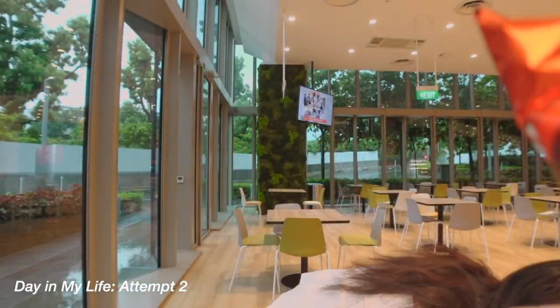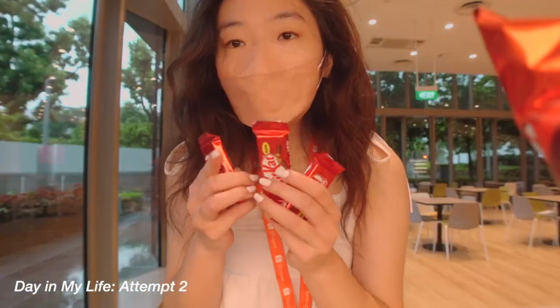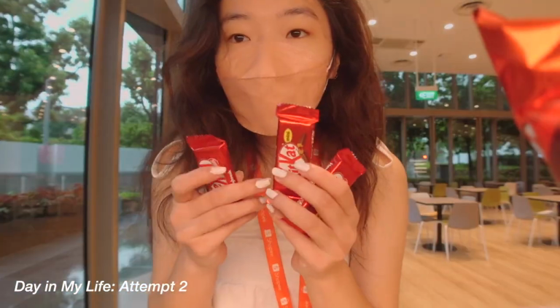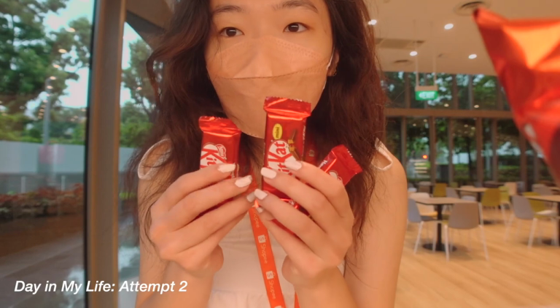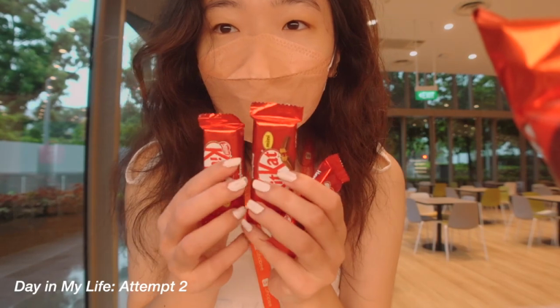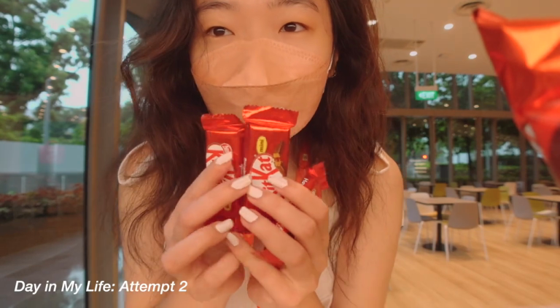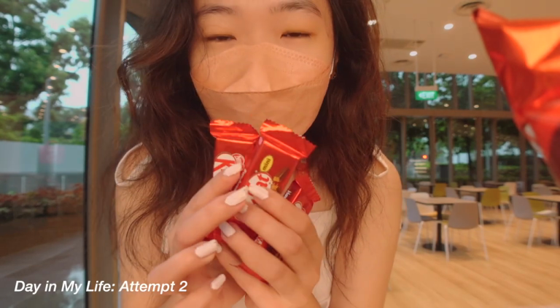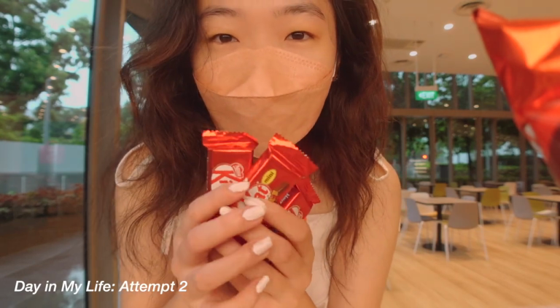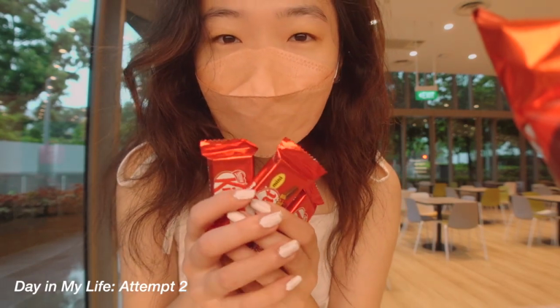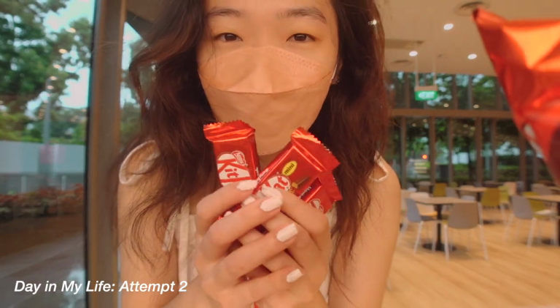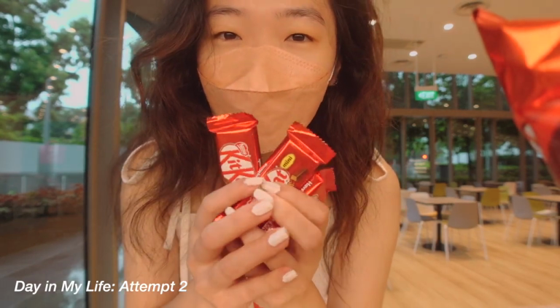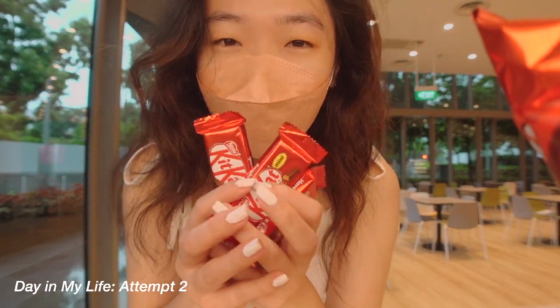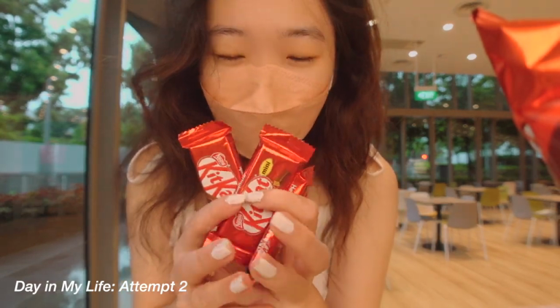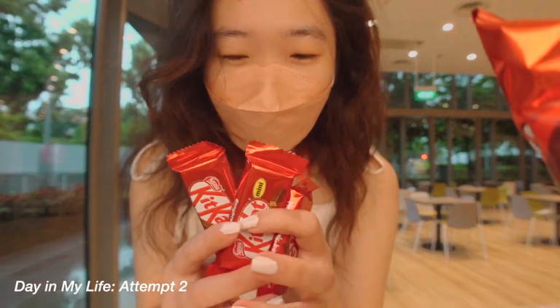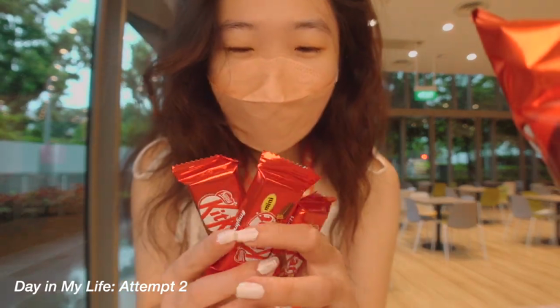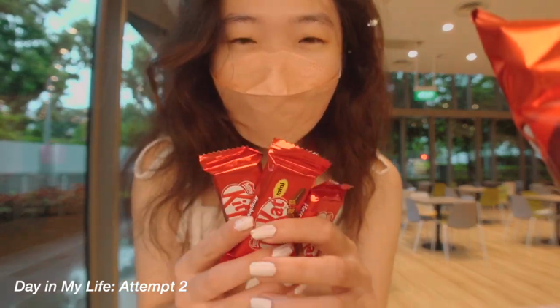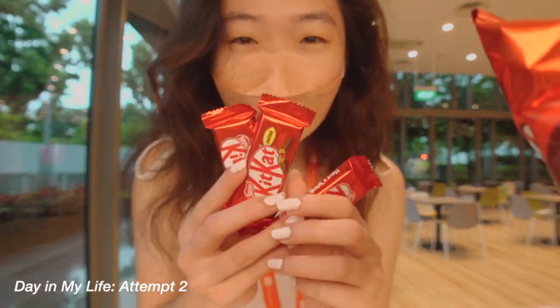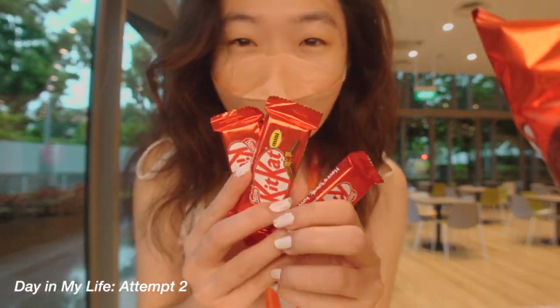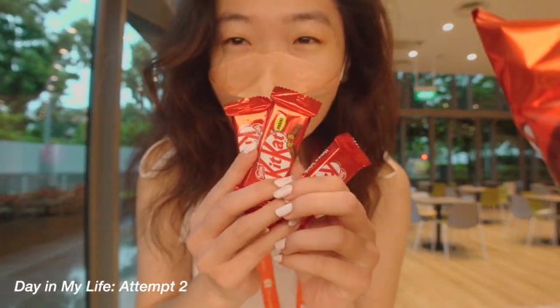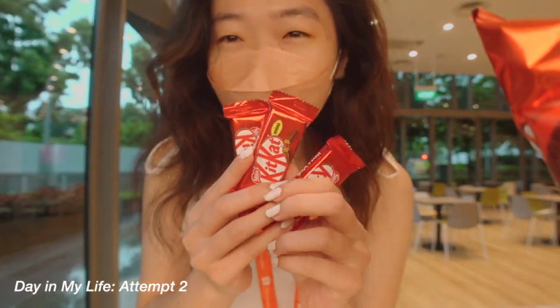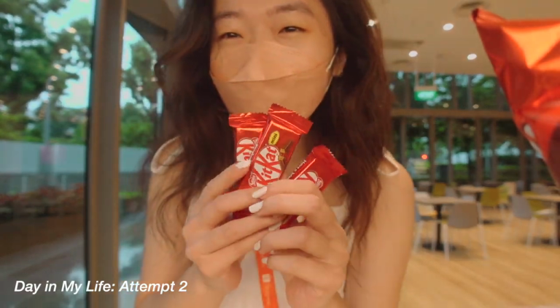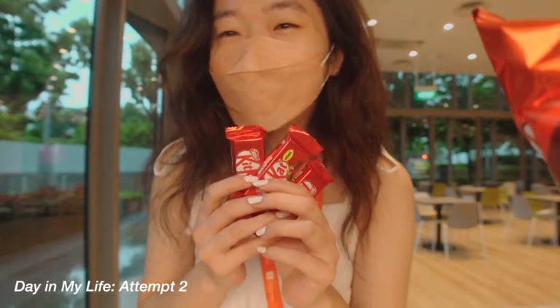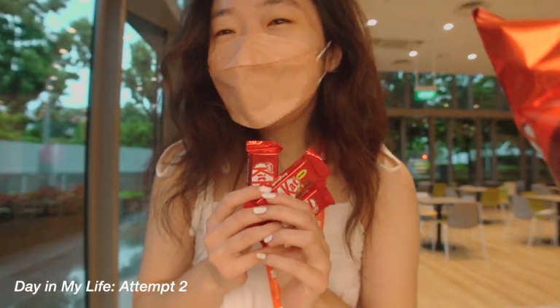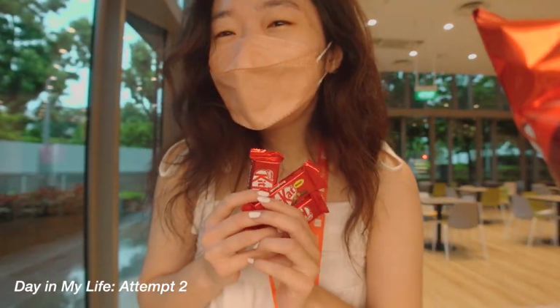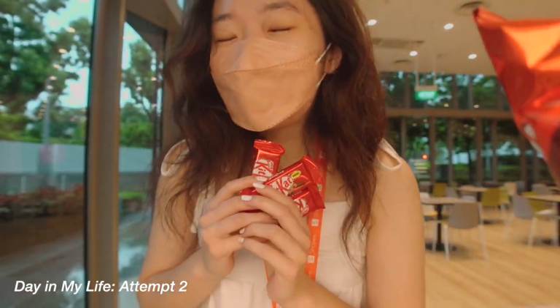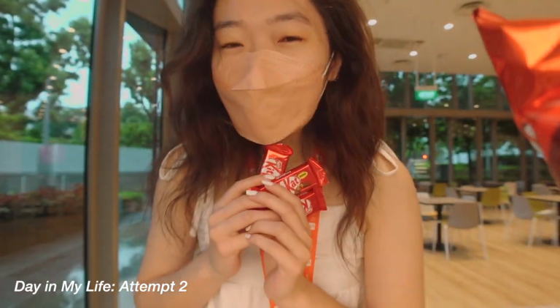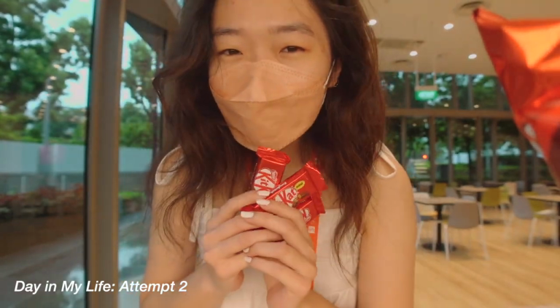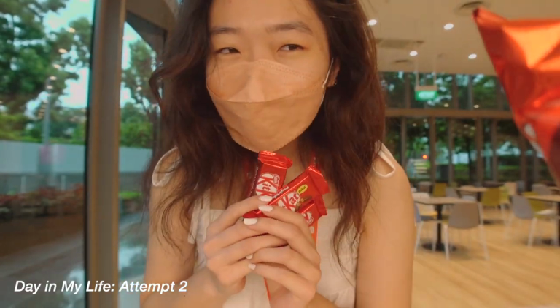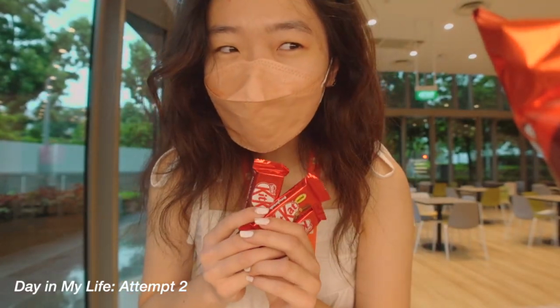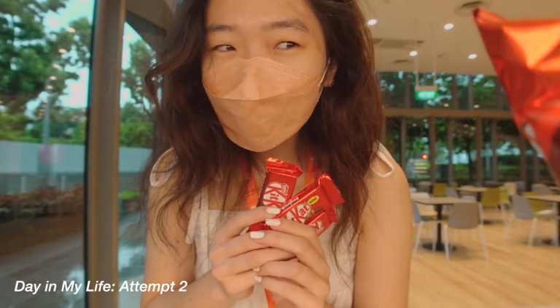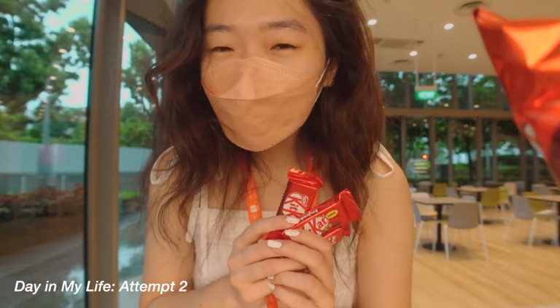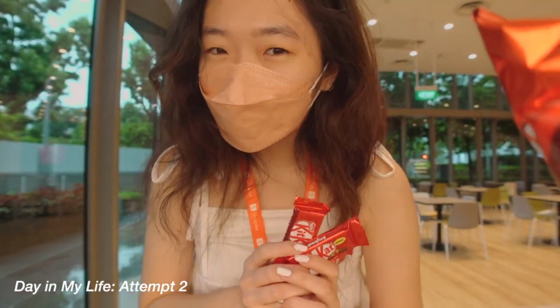My favorite things to get from the pantry are KitKat, so I always get like three.